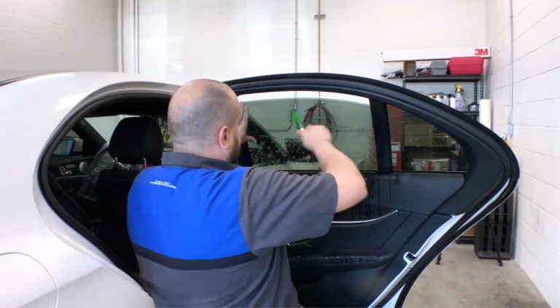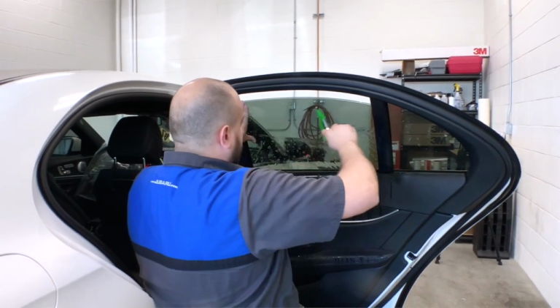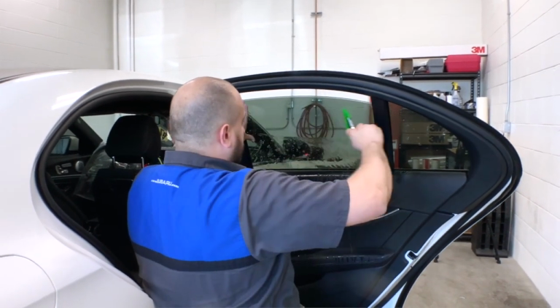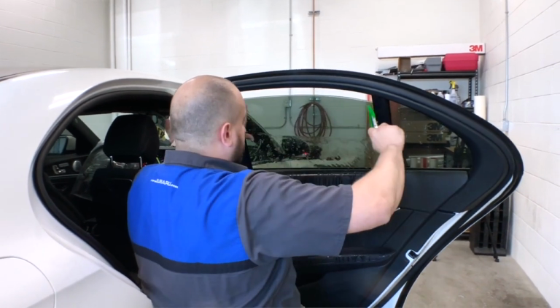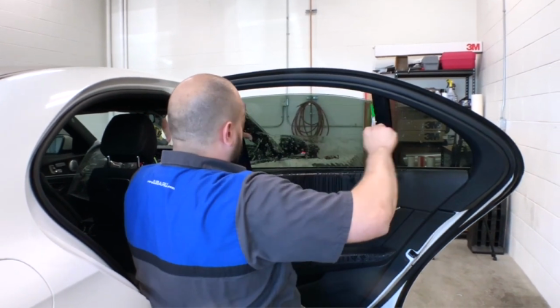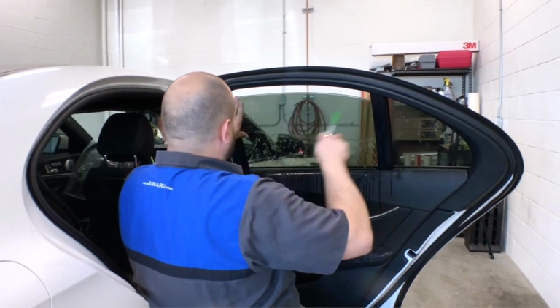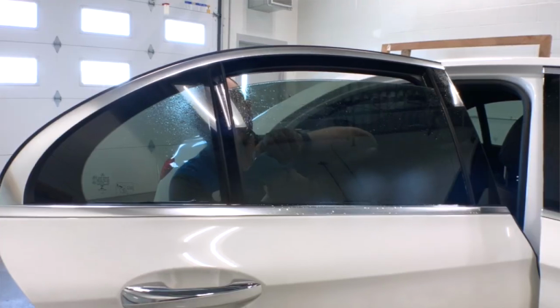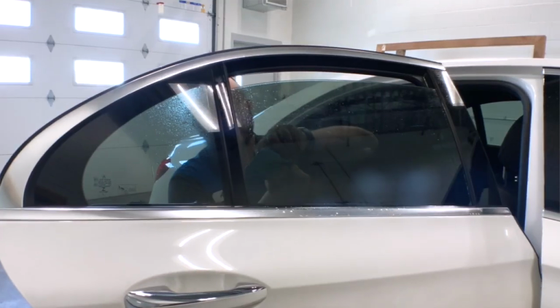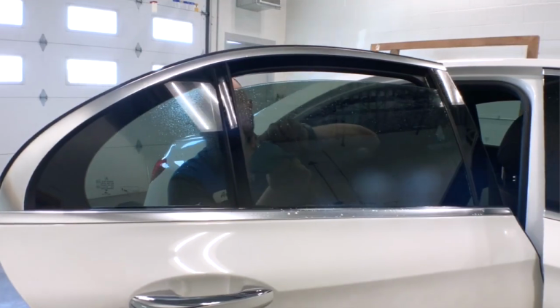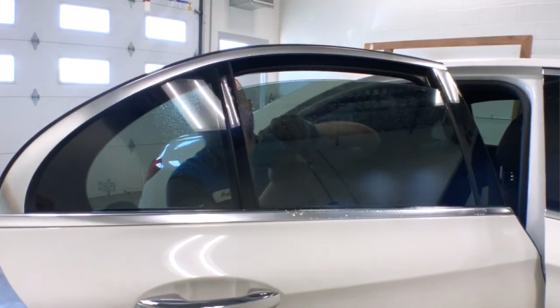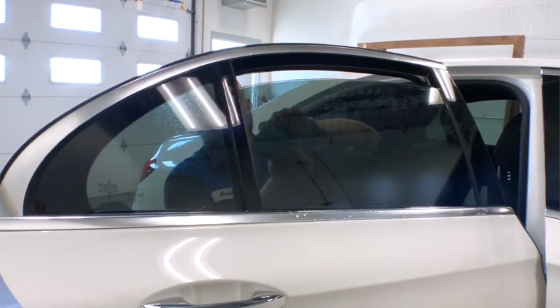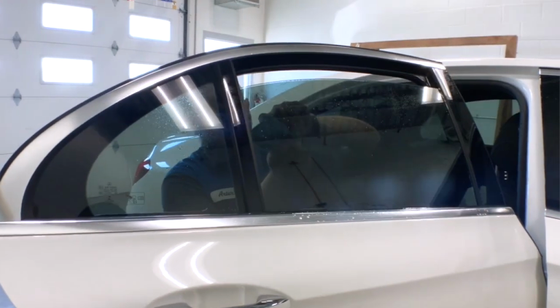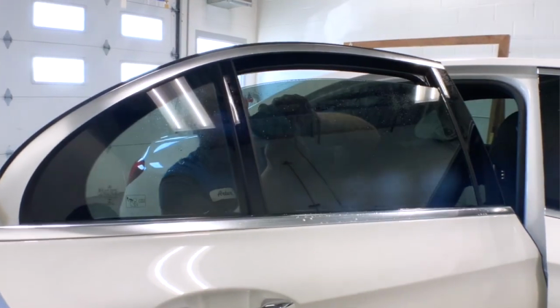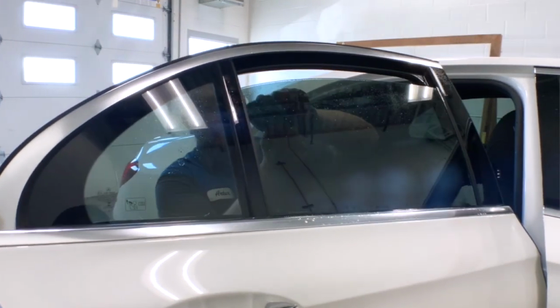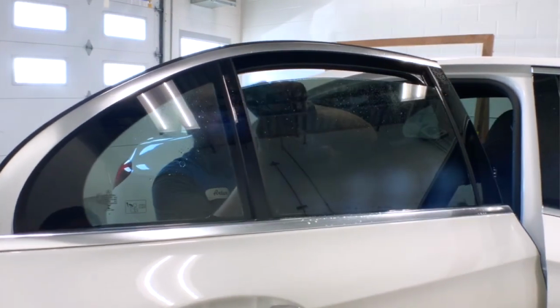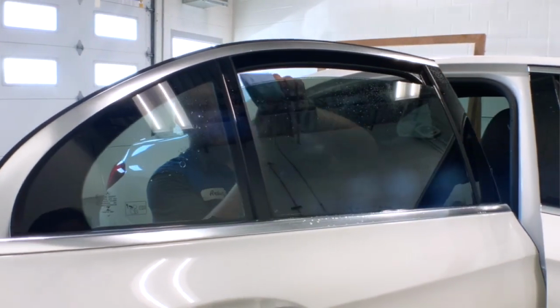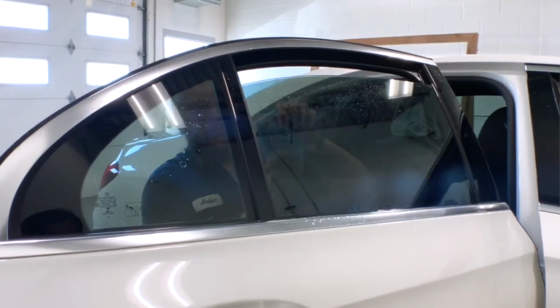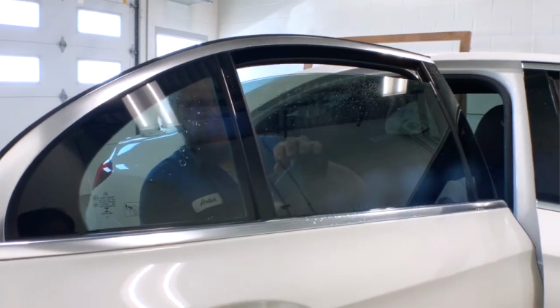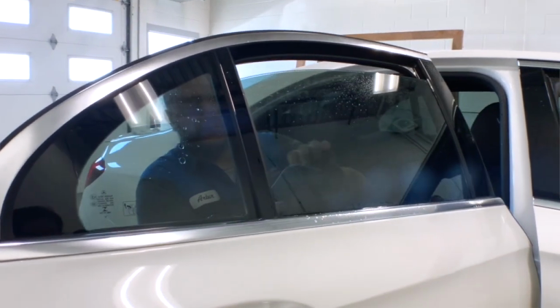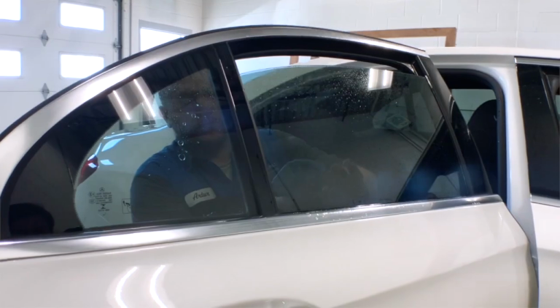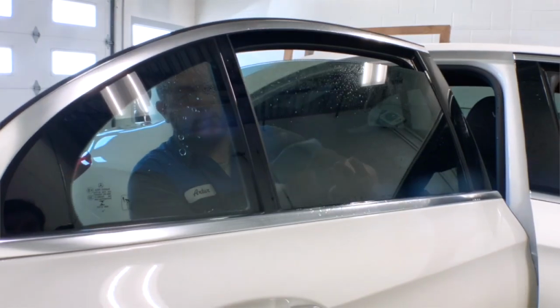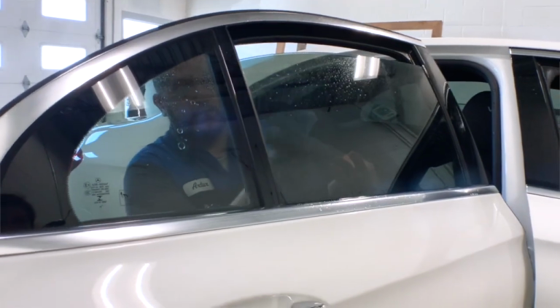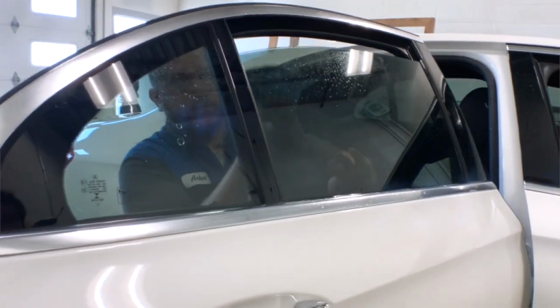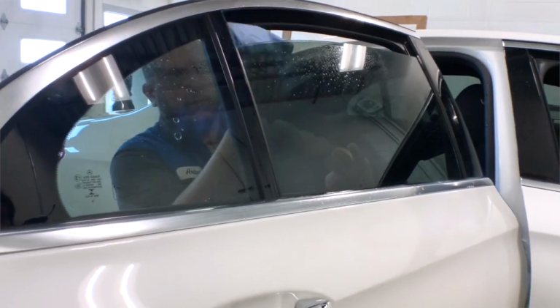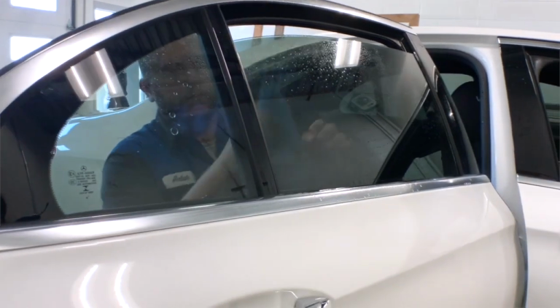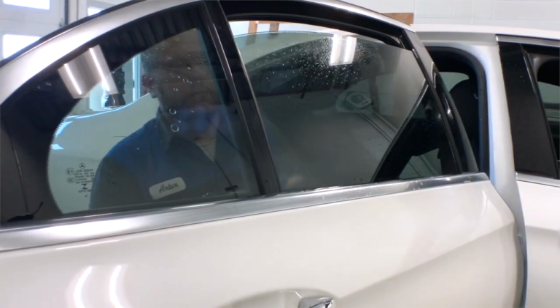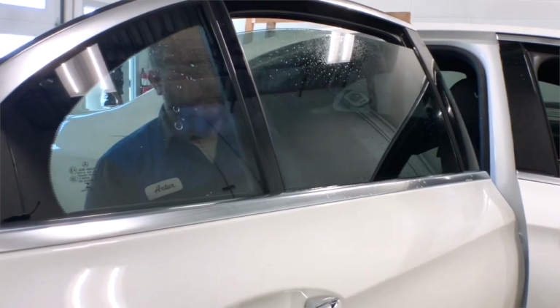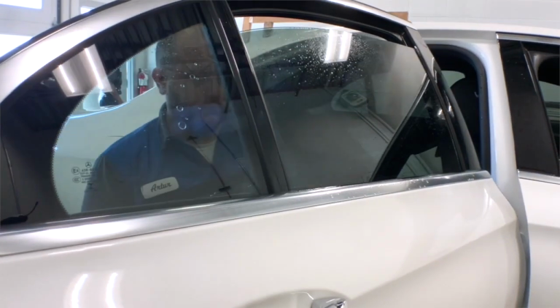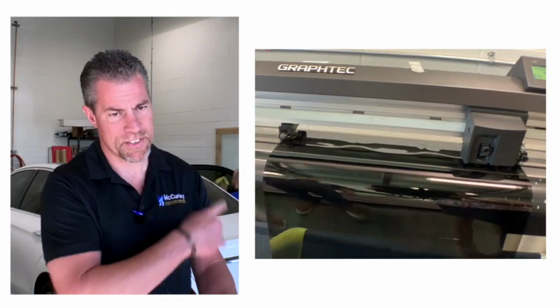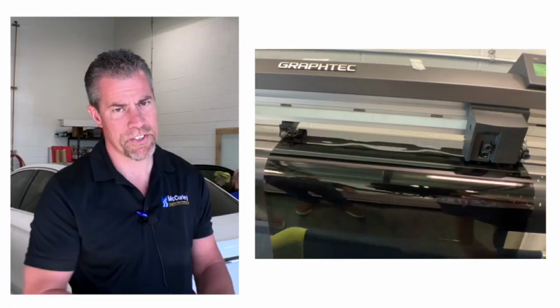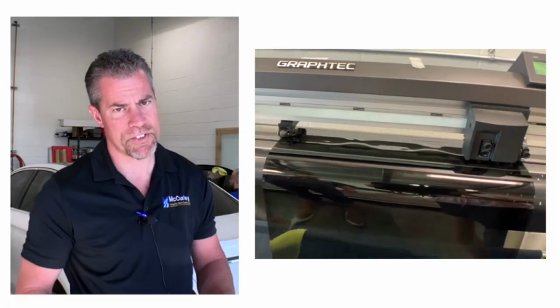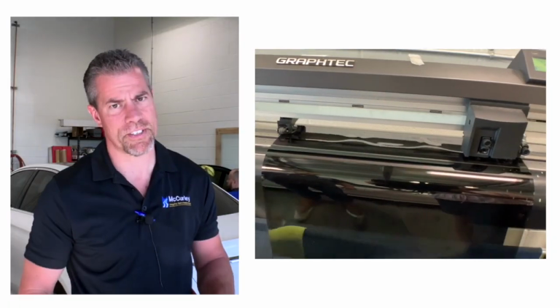When it comes to window tint, quality matters, but having a trained professional makes a huge difference.